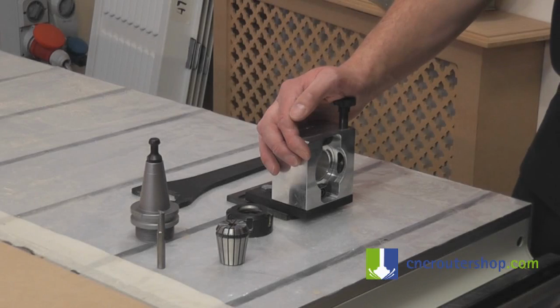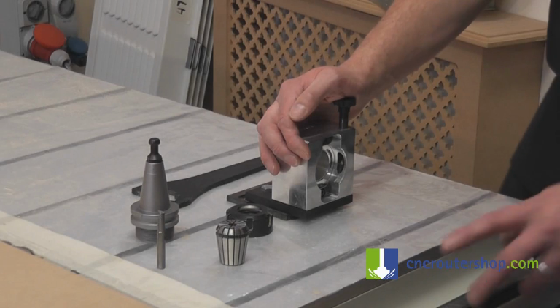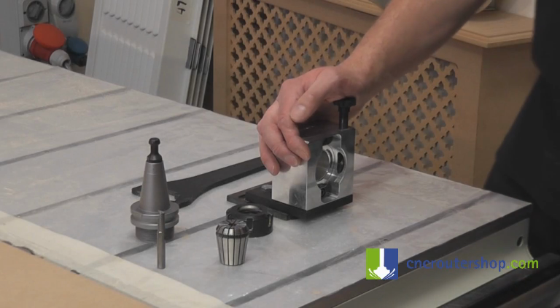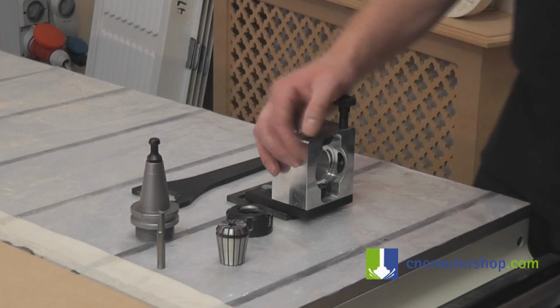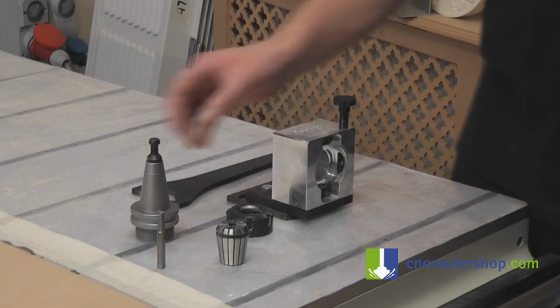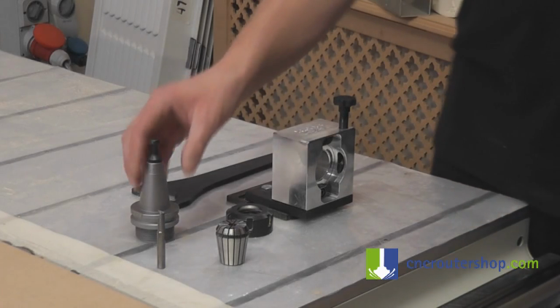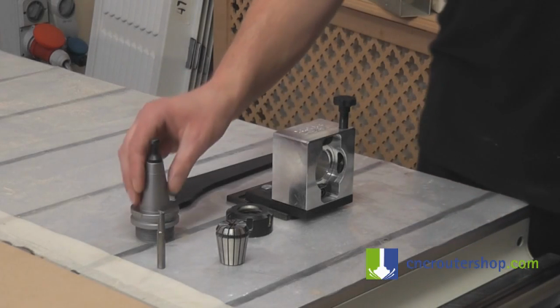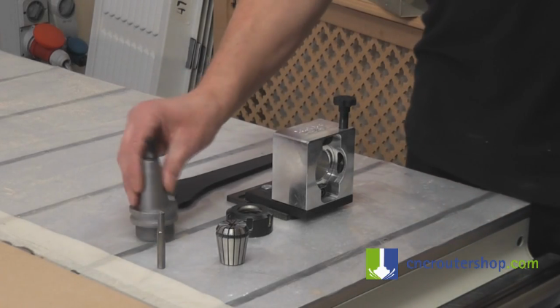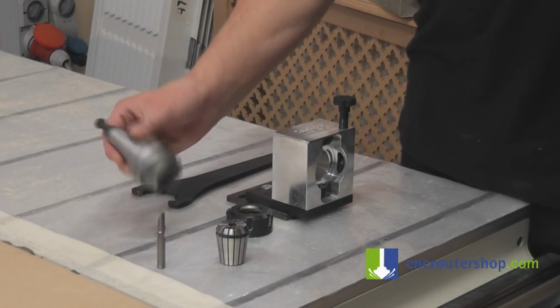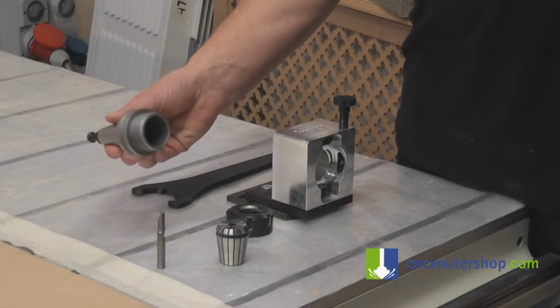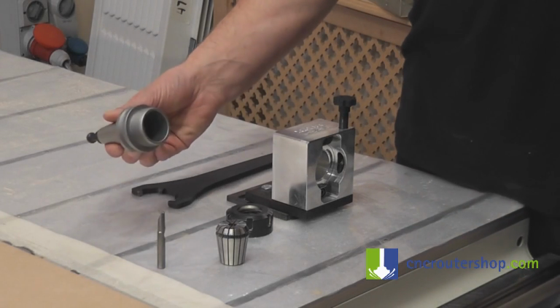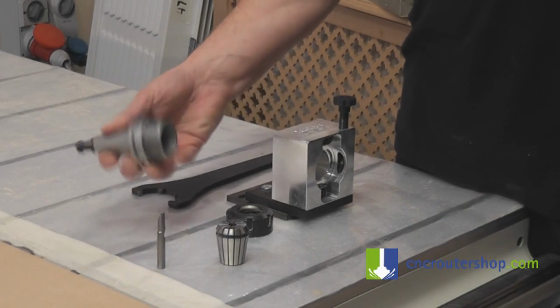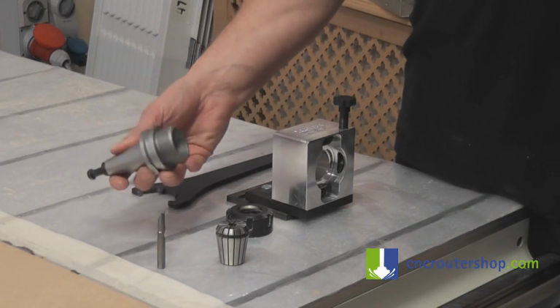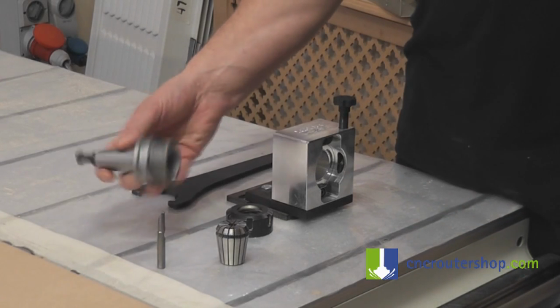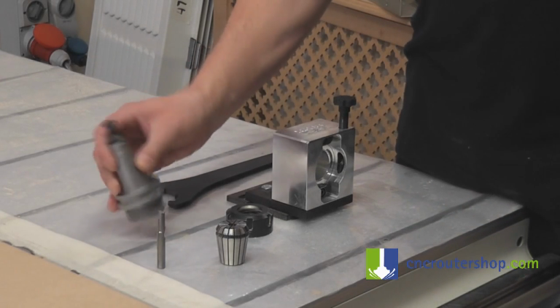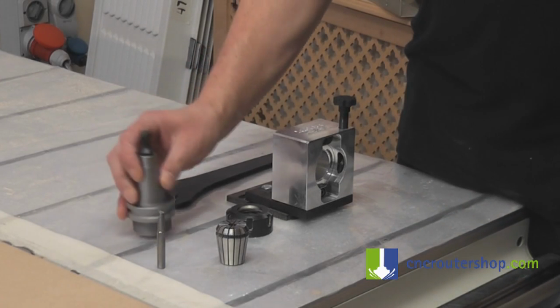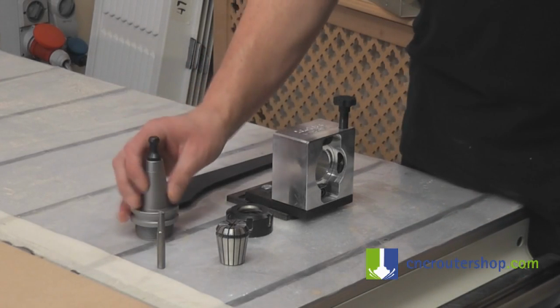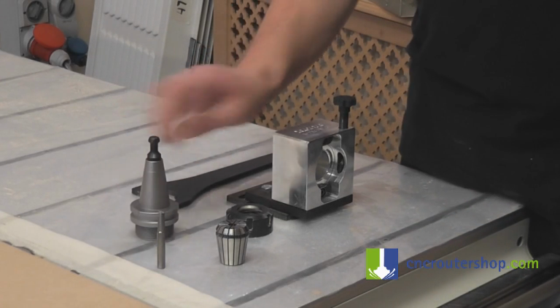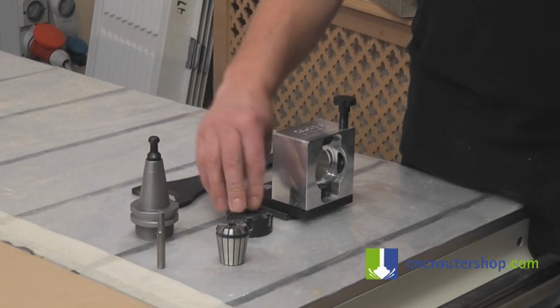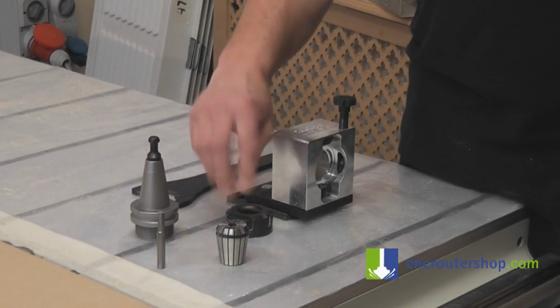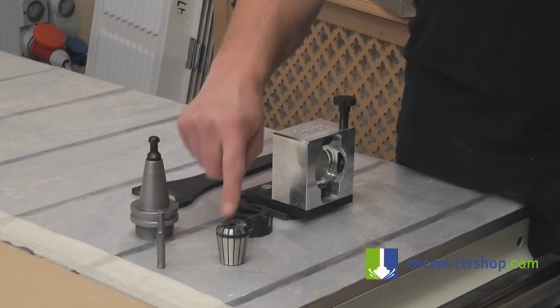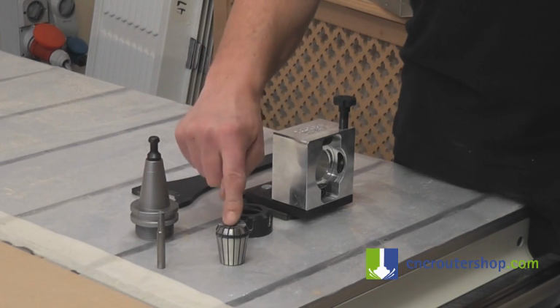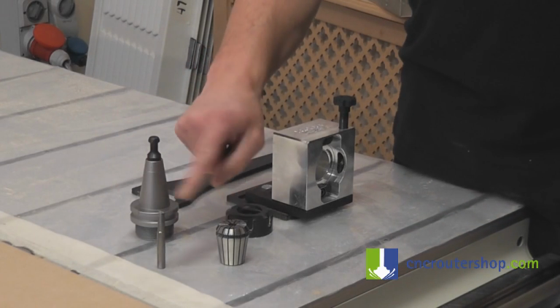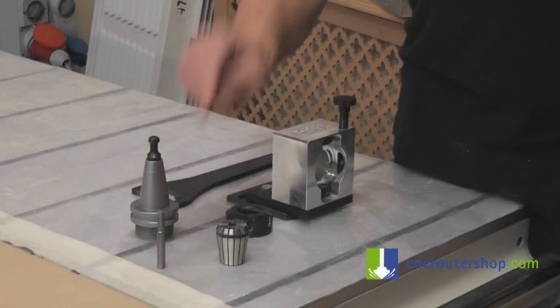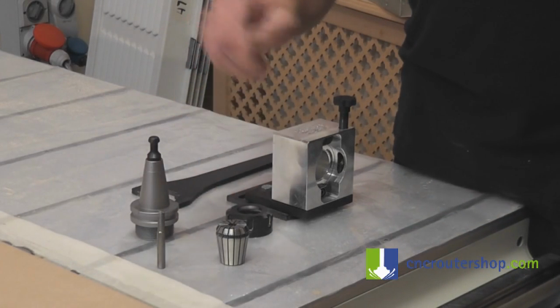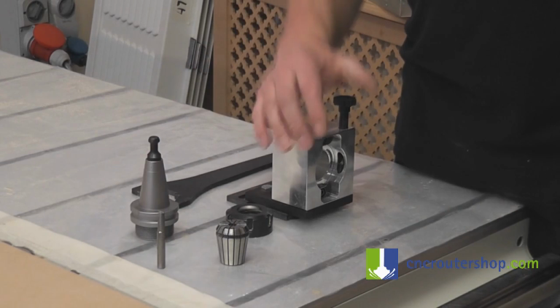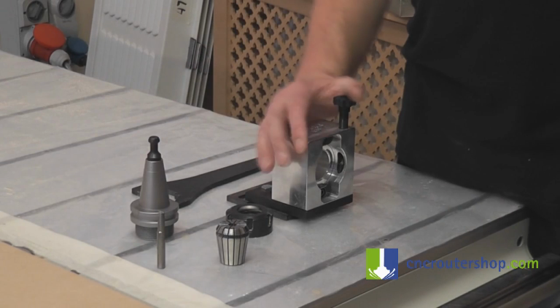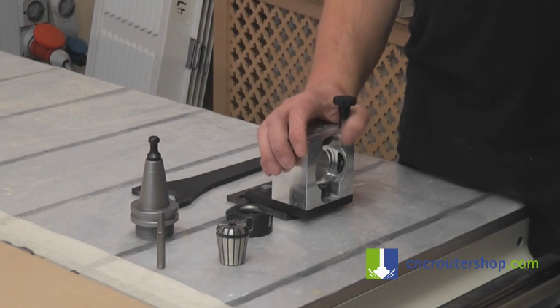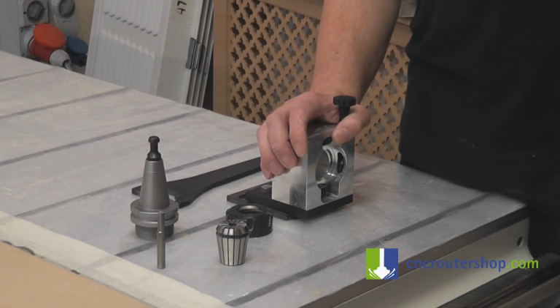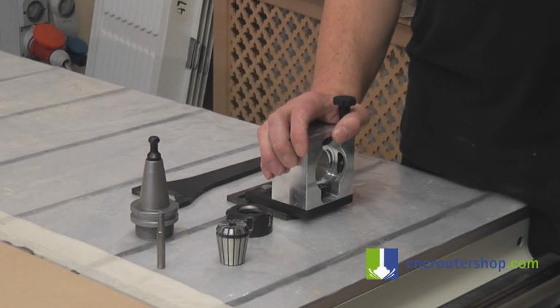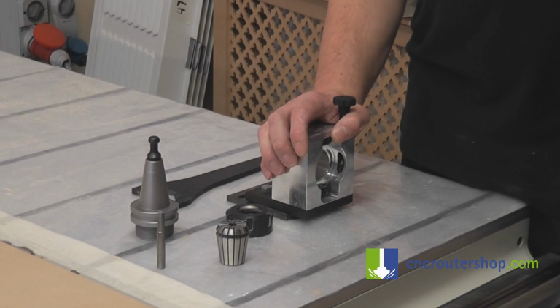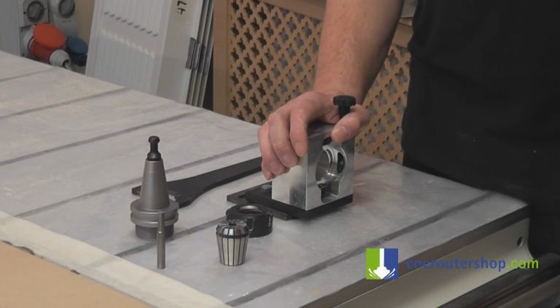Here we've got the tool cone or holder, nut, collet, and router bit.